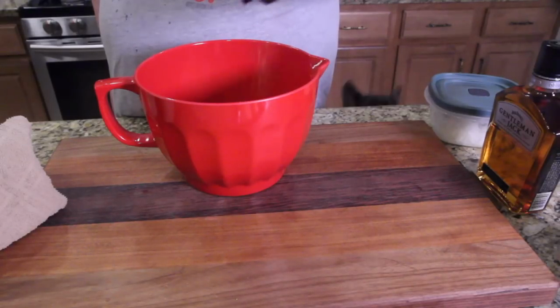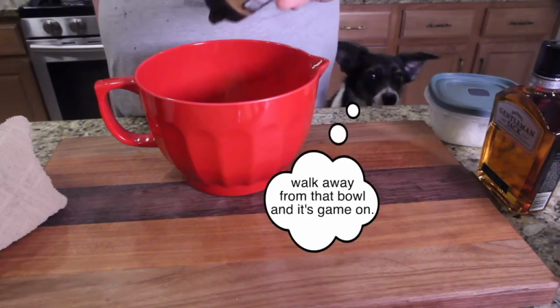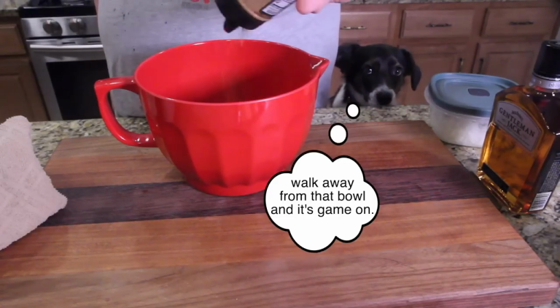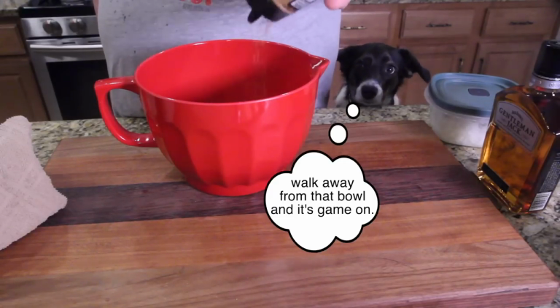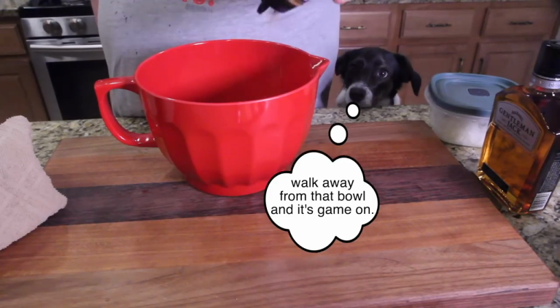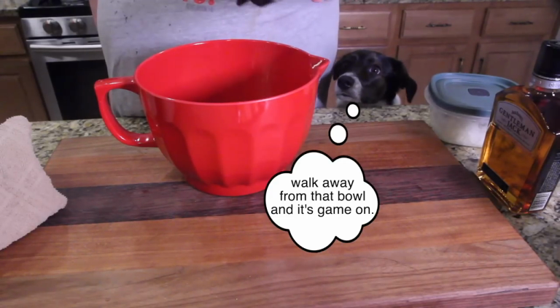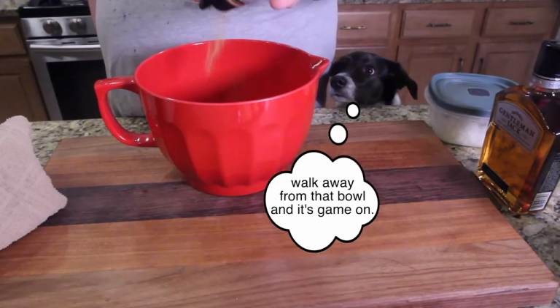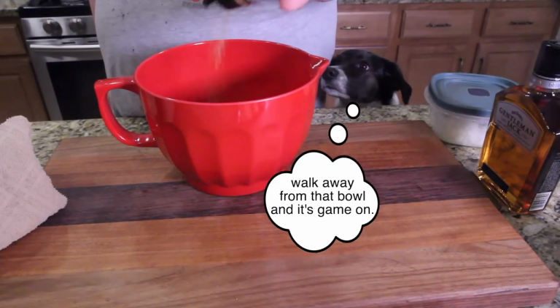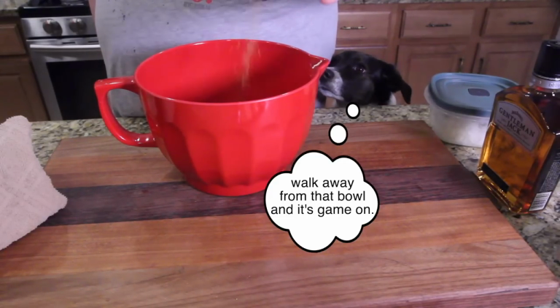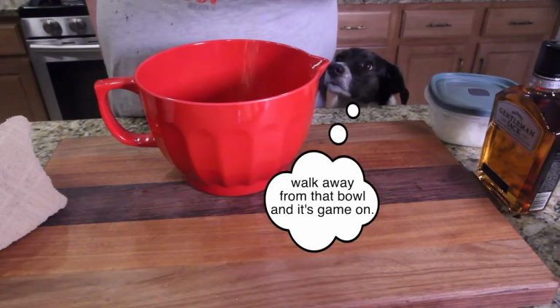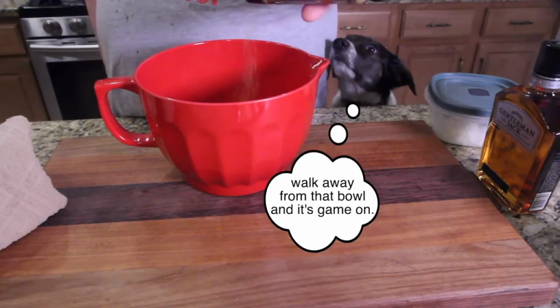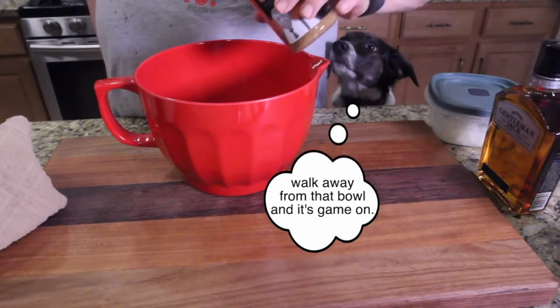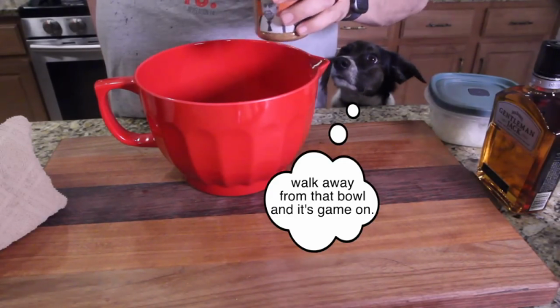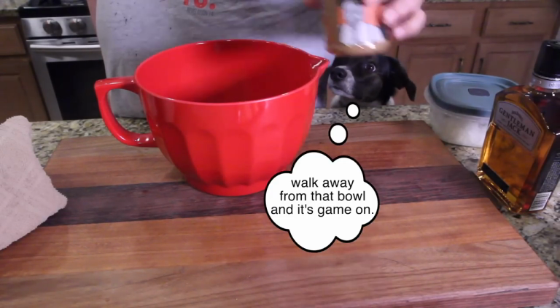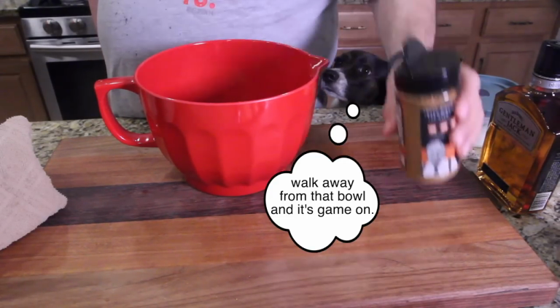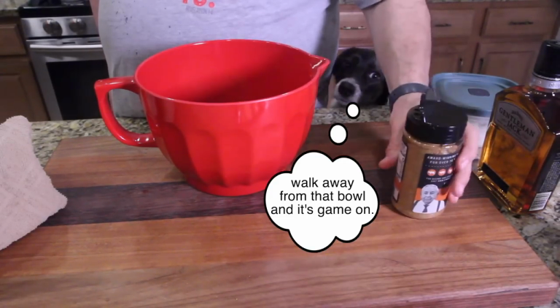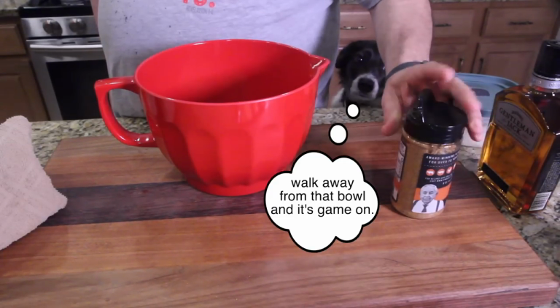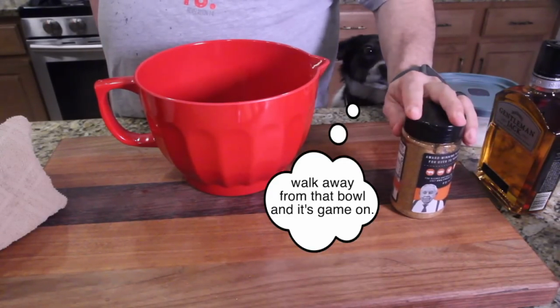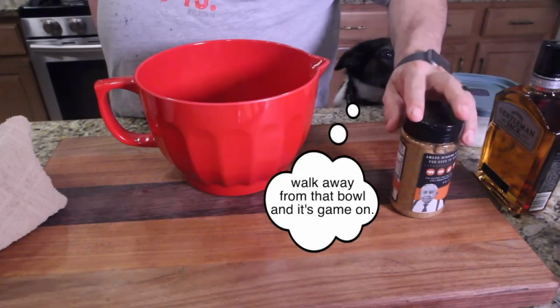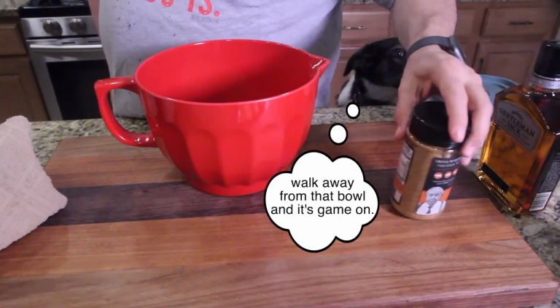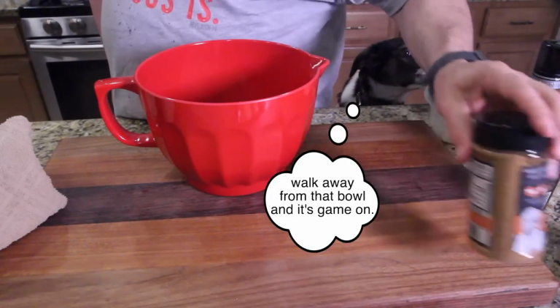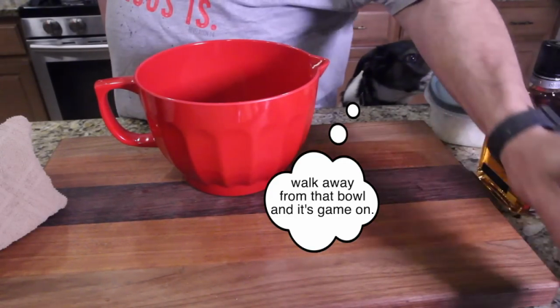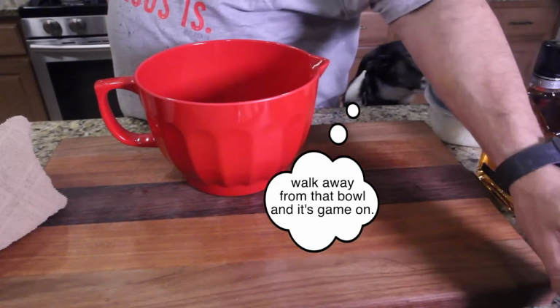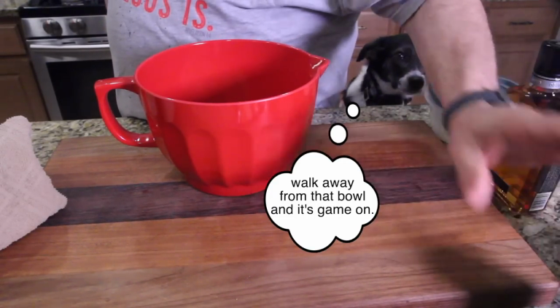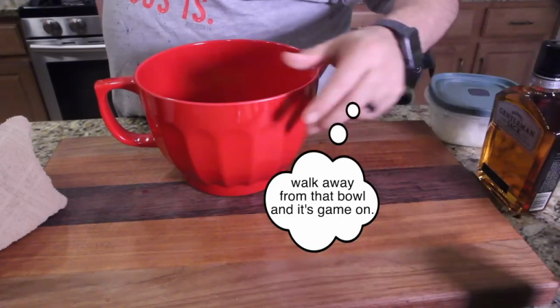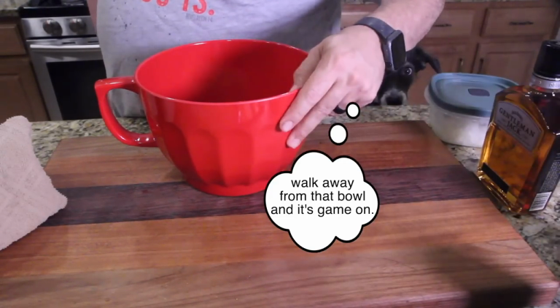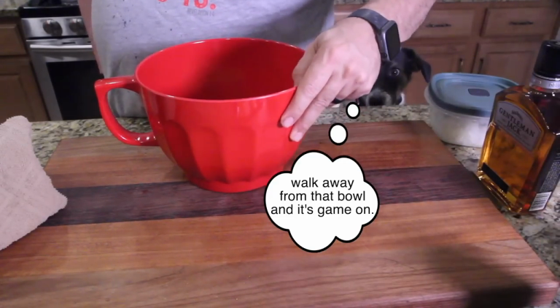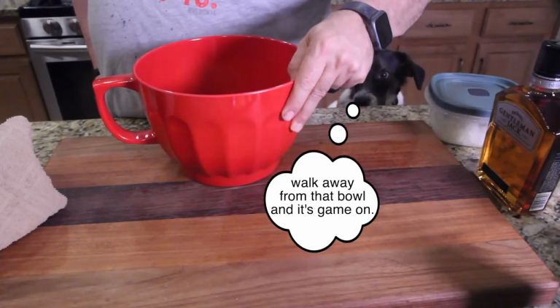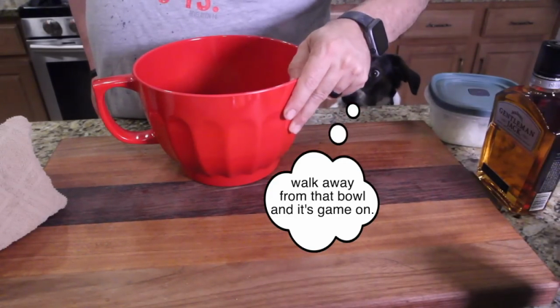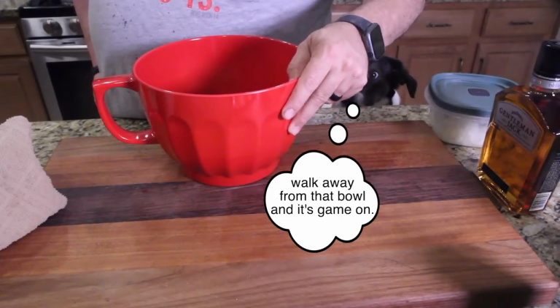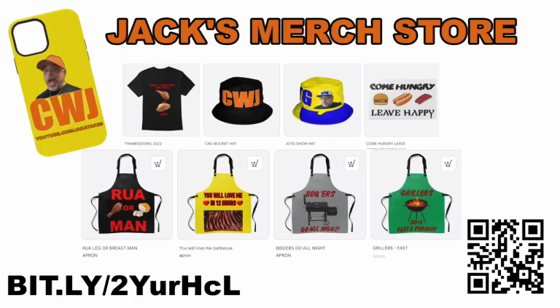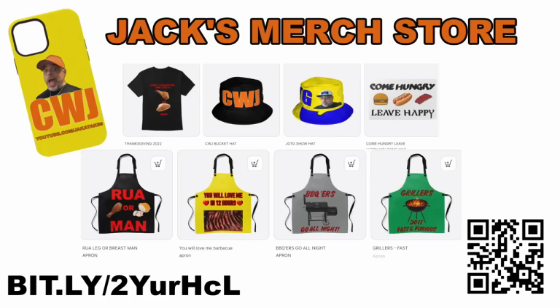So that can kind of sit with the seasonings and get into the meat first before we cook it up.